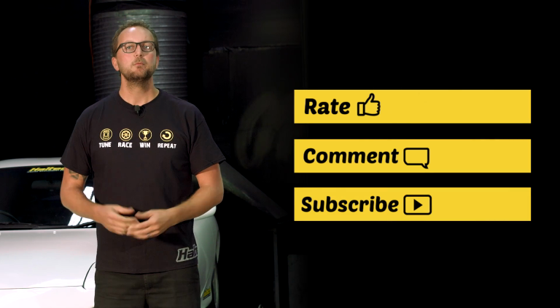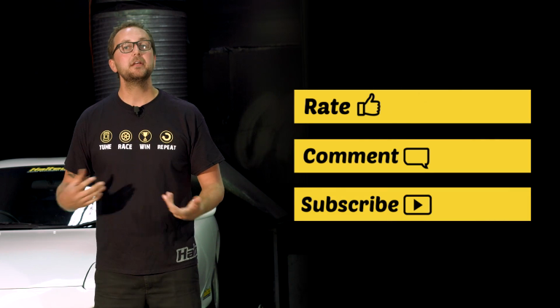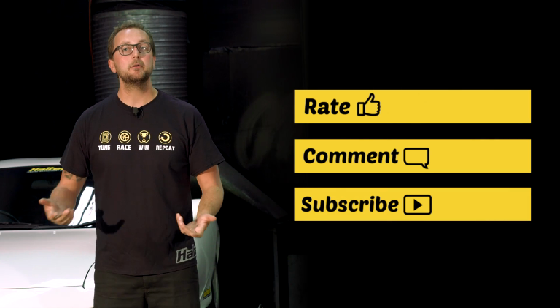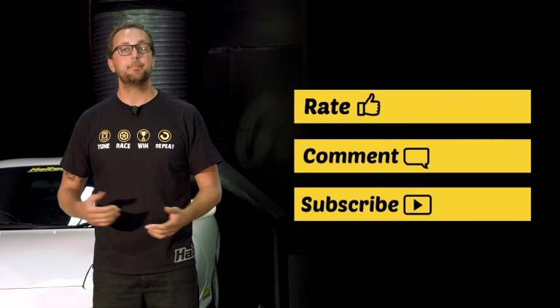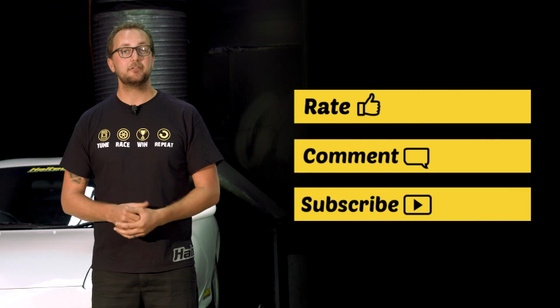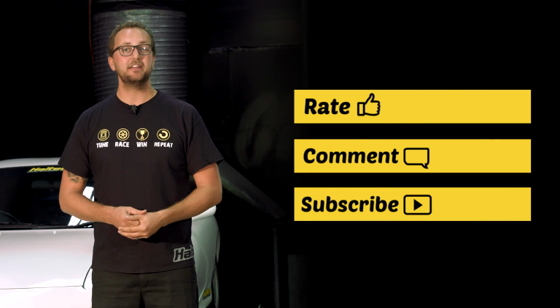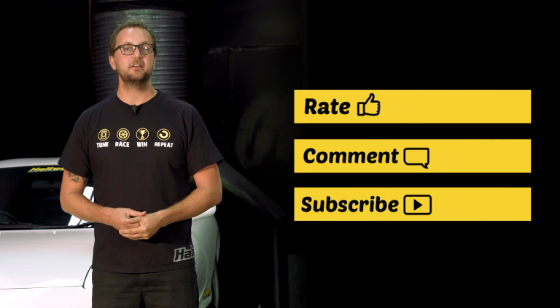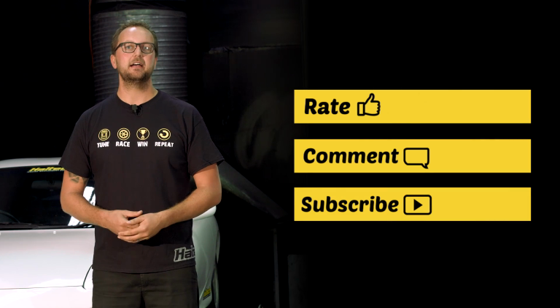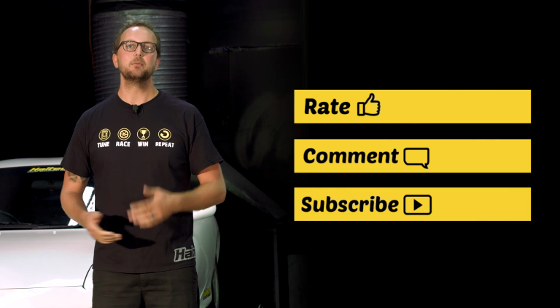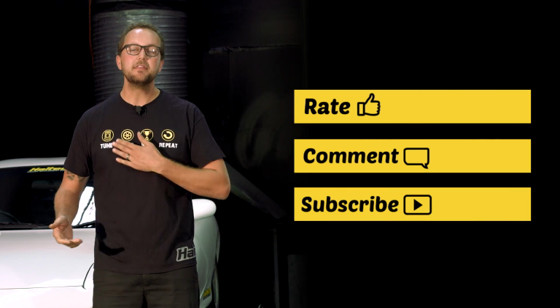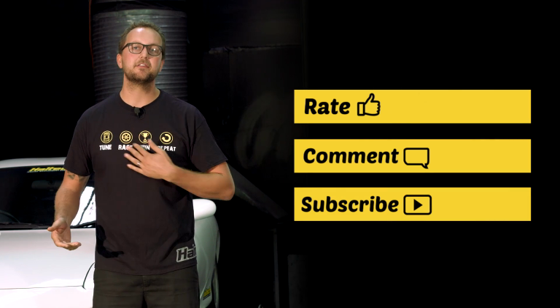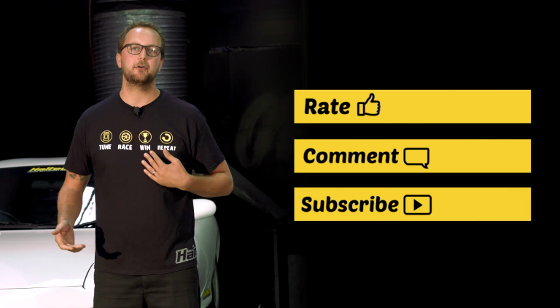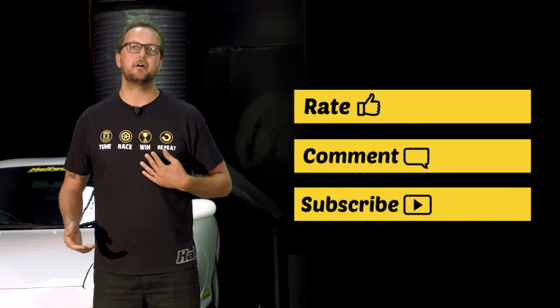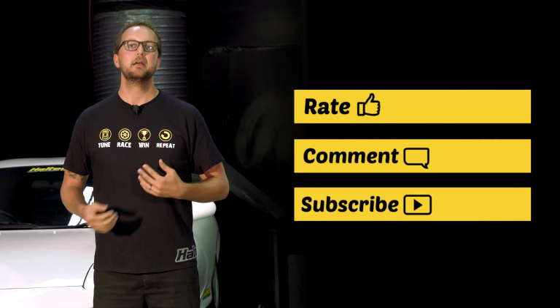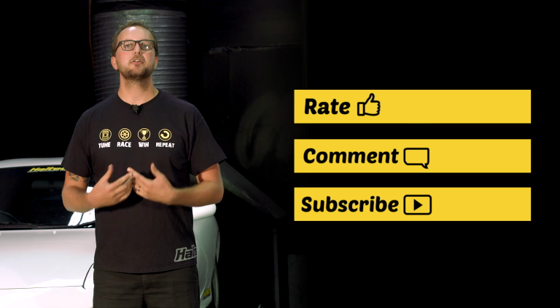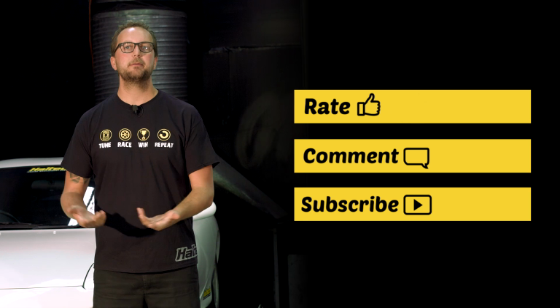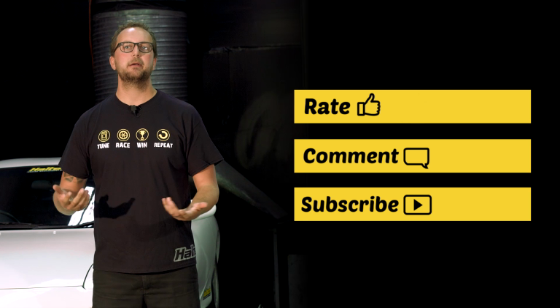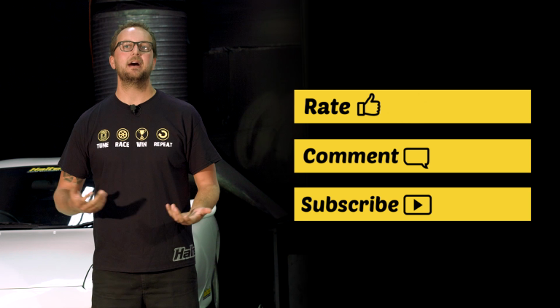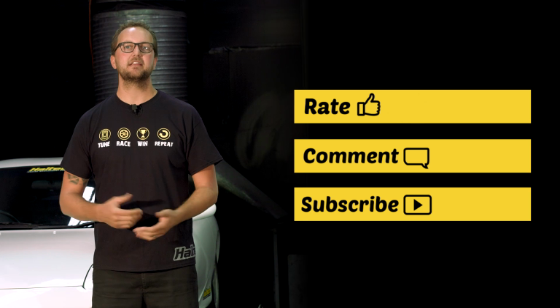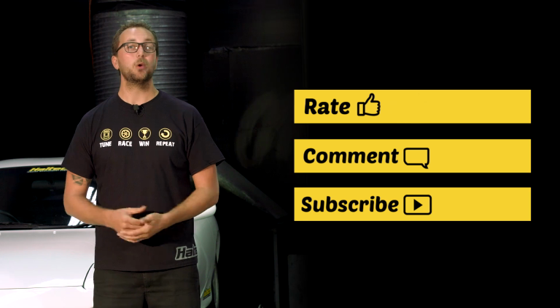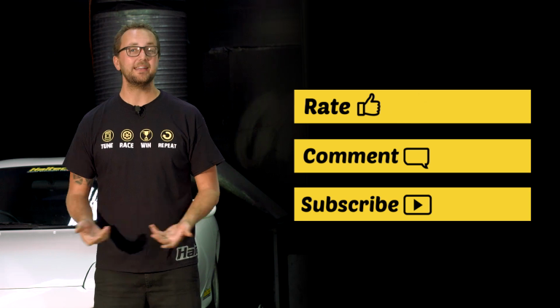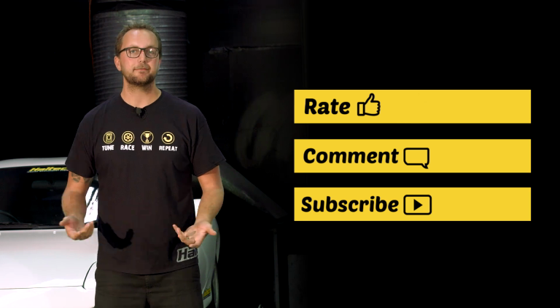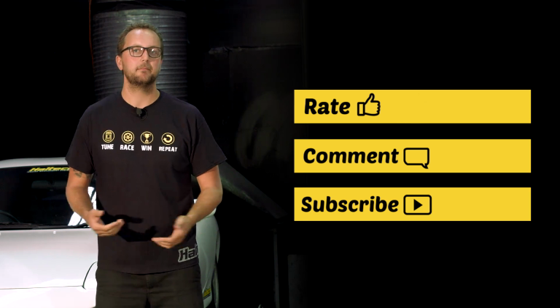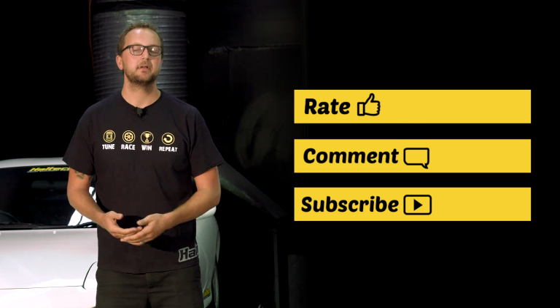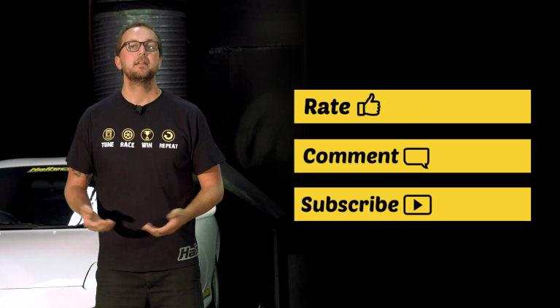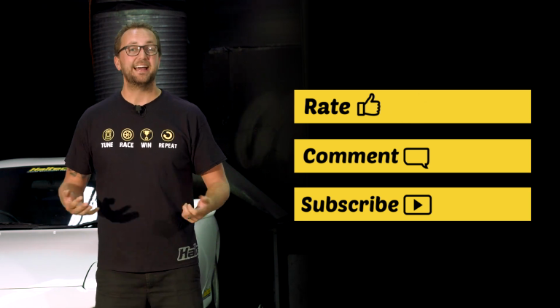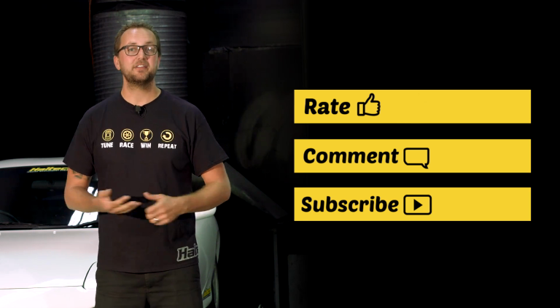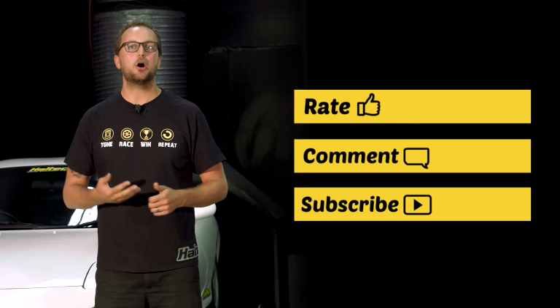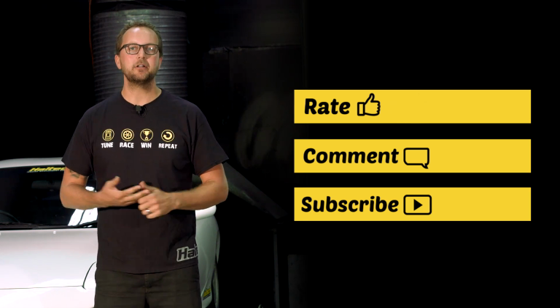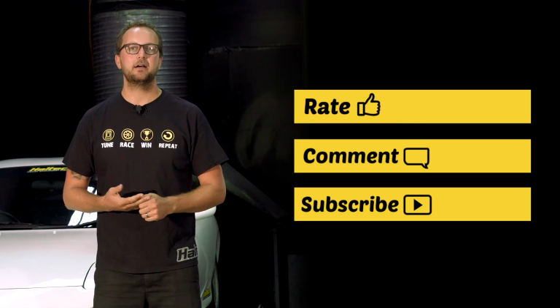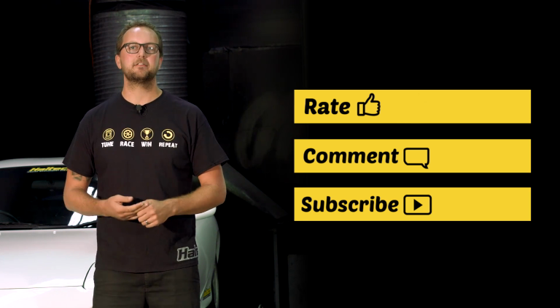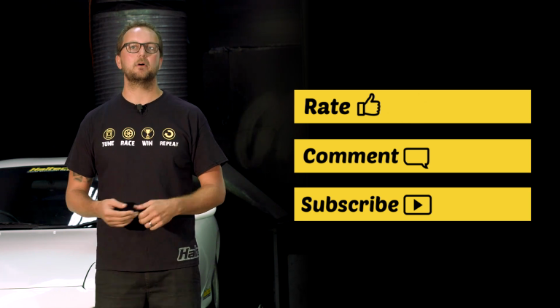We've been doing a bunch of videos lately with this shirt on and a lot of people have been asking where to get it from — the Haltech online store. Jump on and you'll be able to grab it in your size.